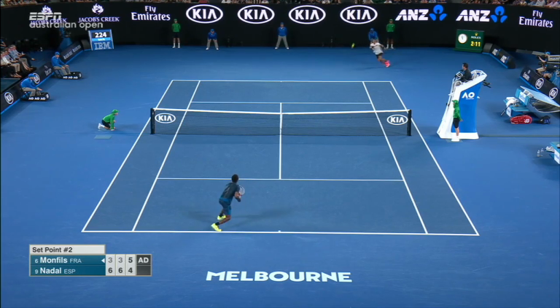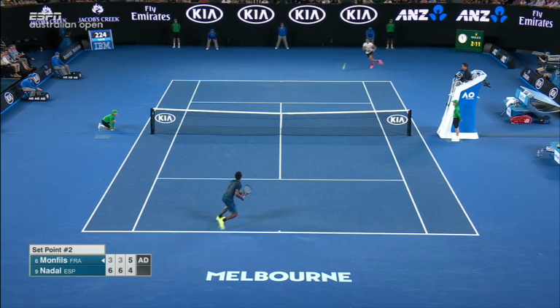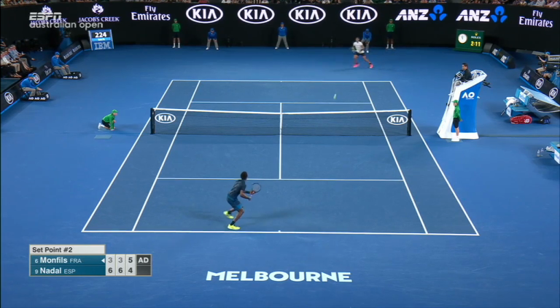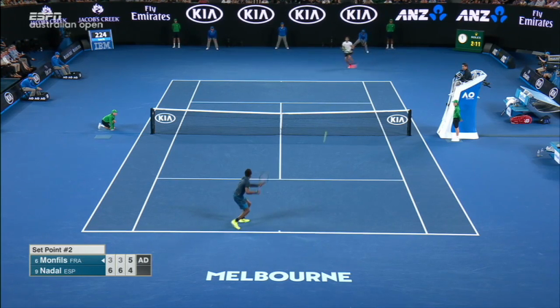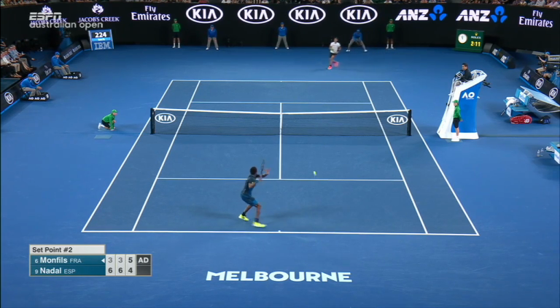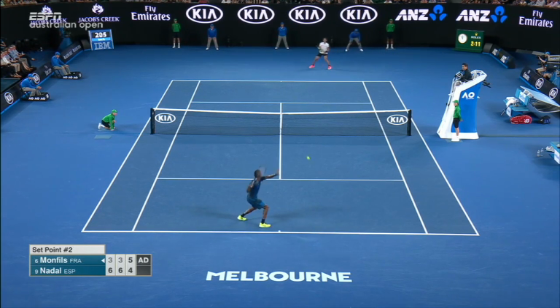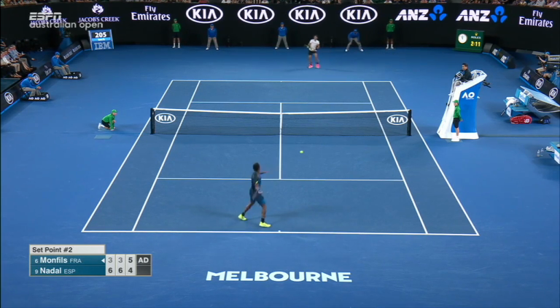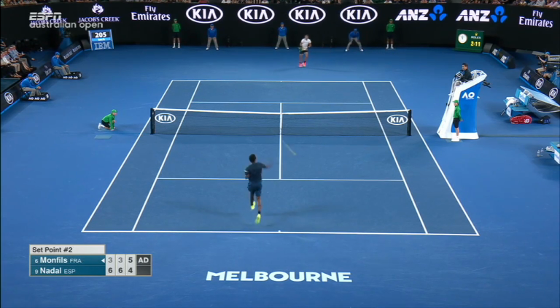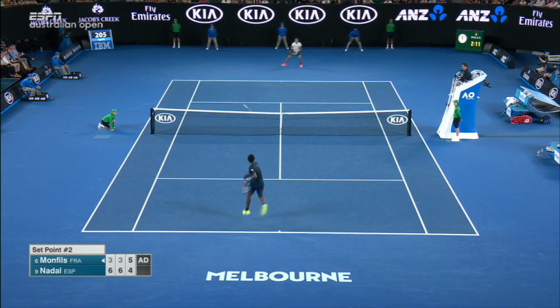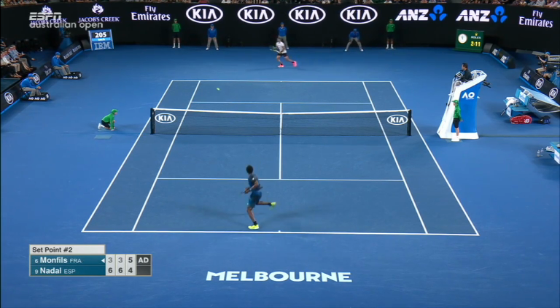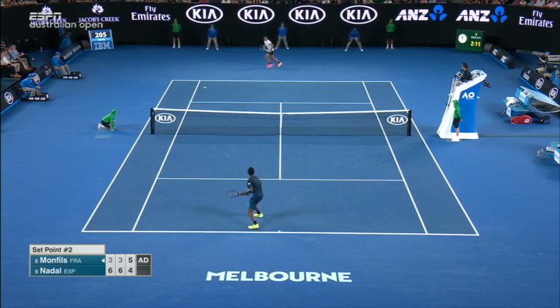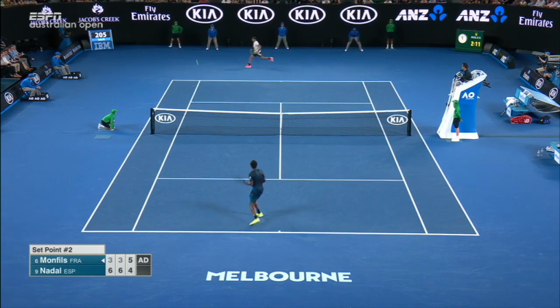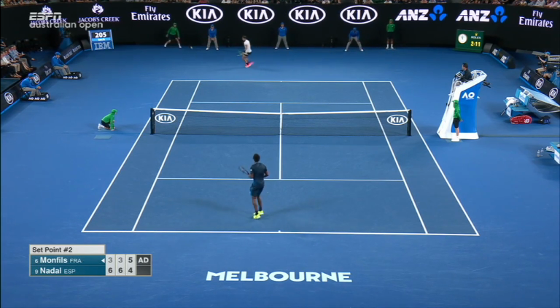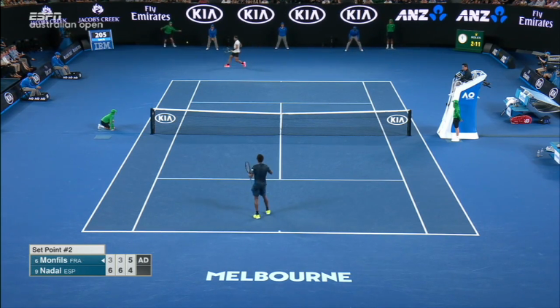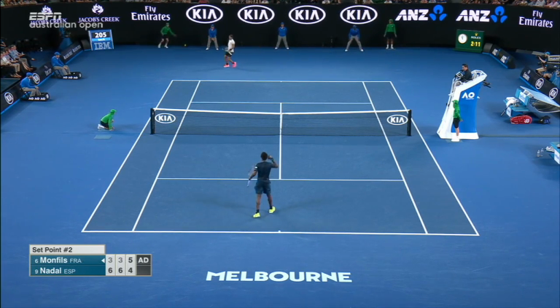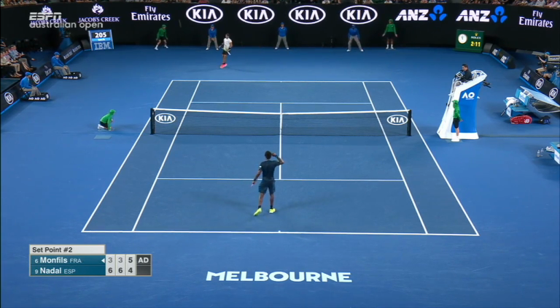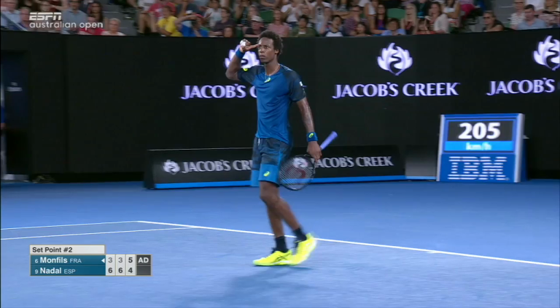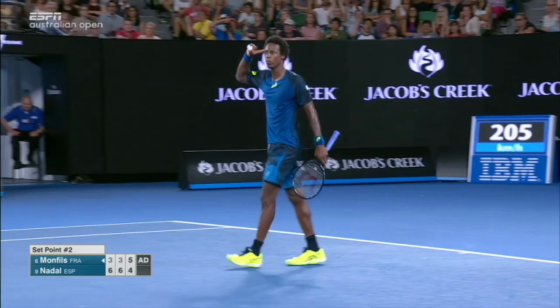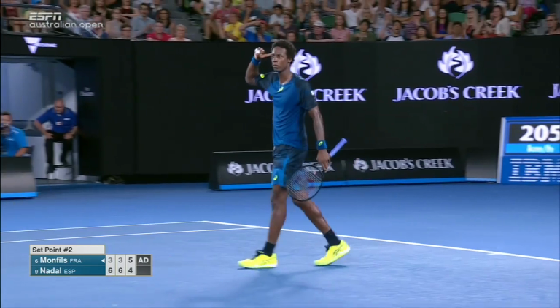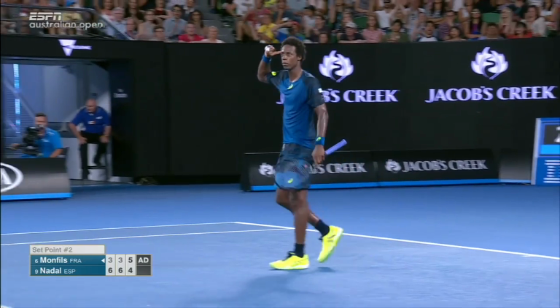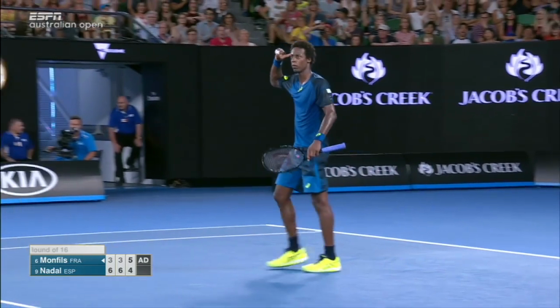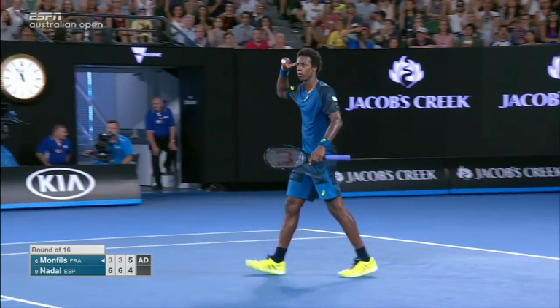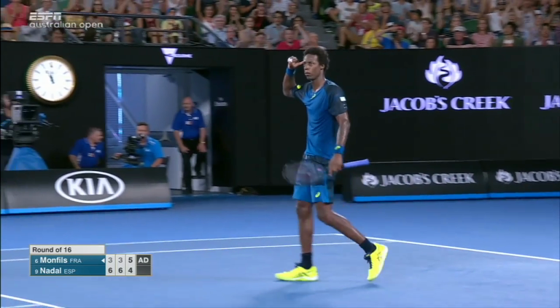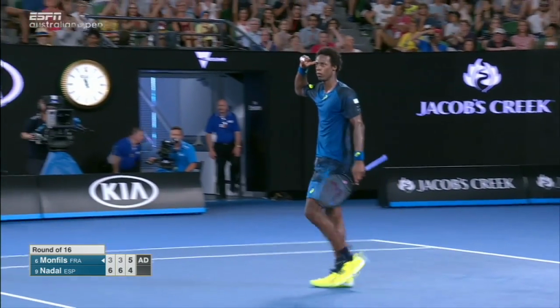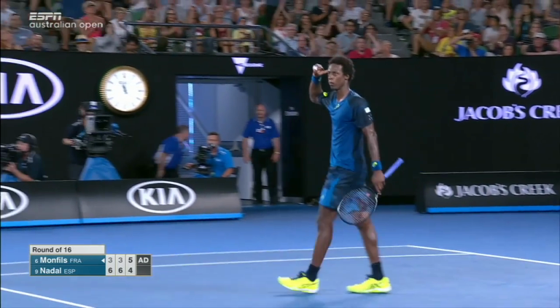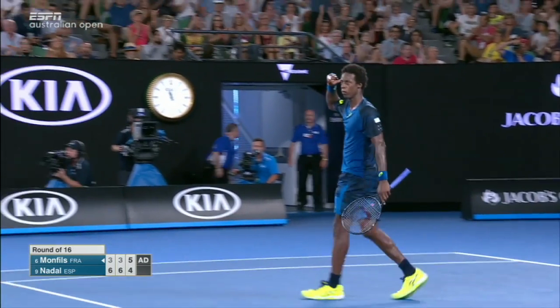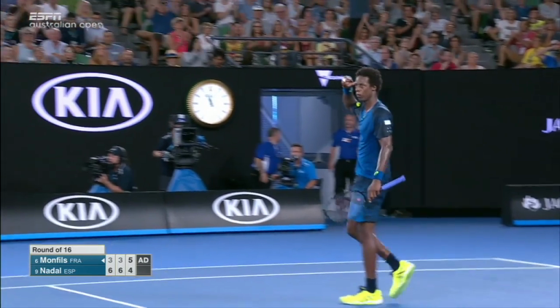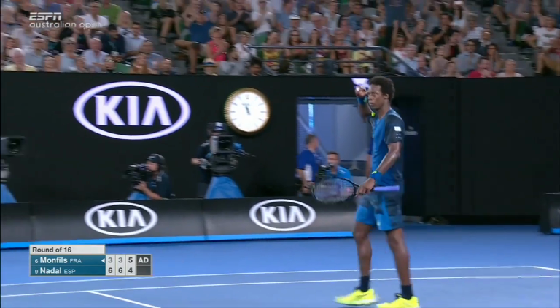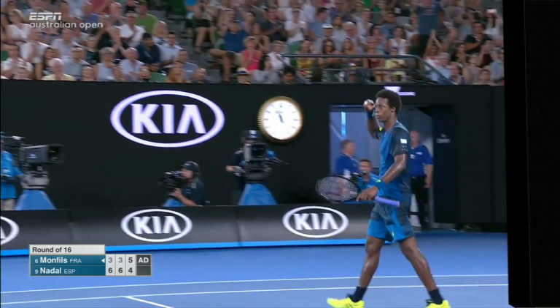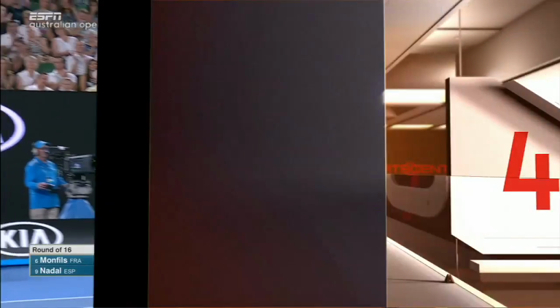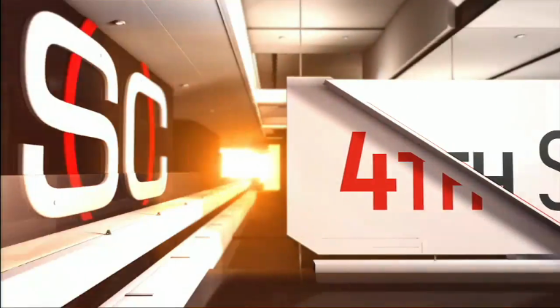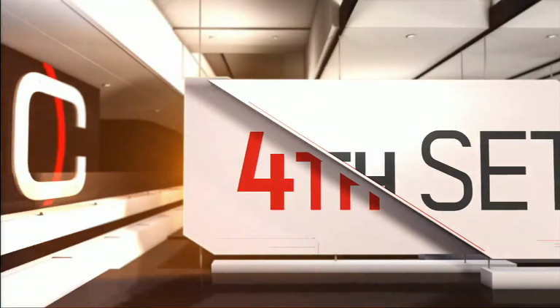Nadal hasn't won a hardcourt title in three years, since he won Doha to start the 2014 season.